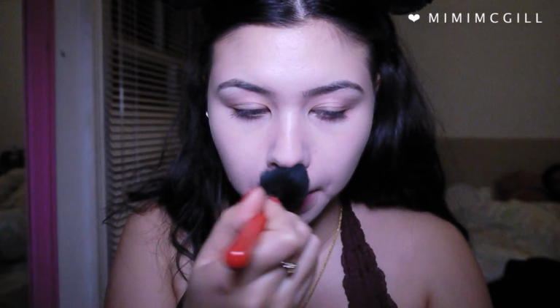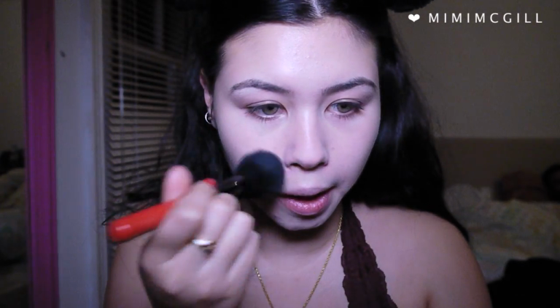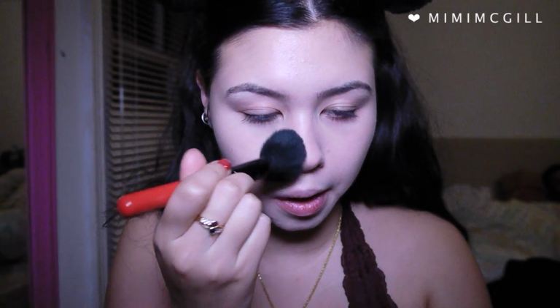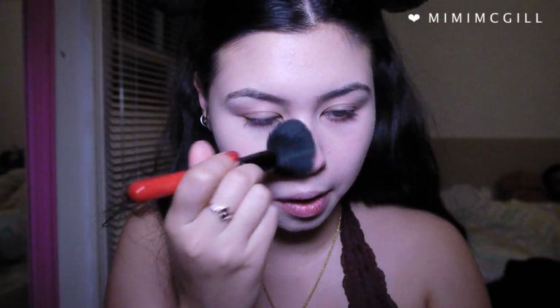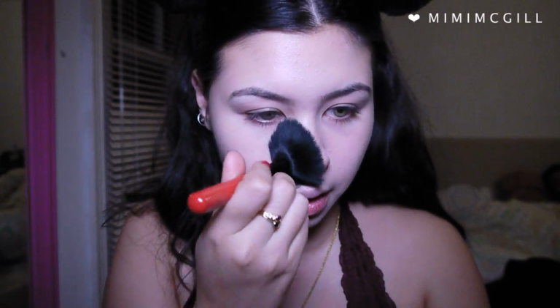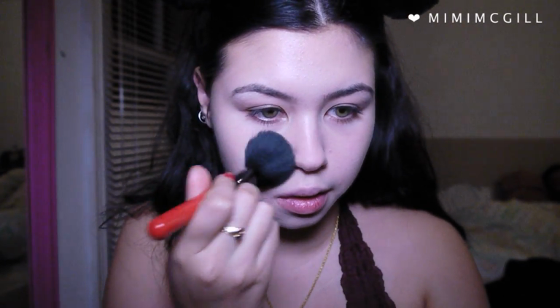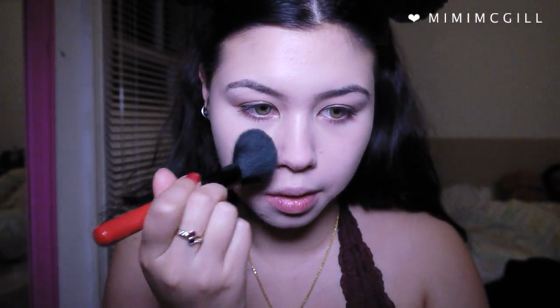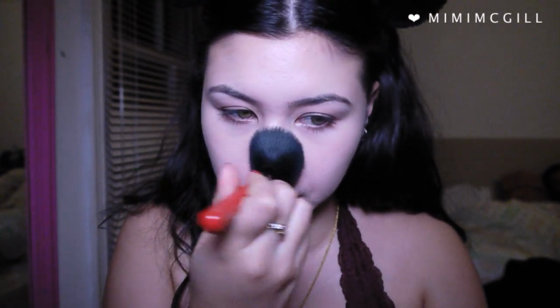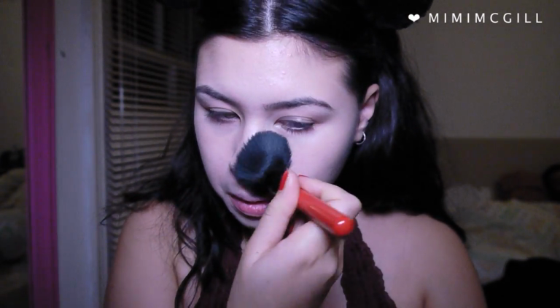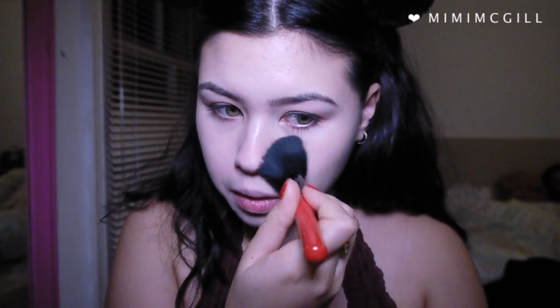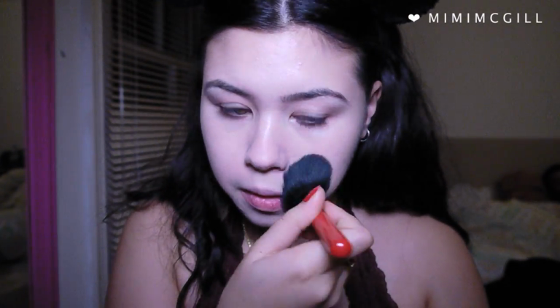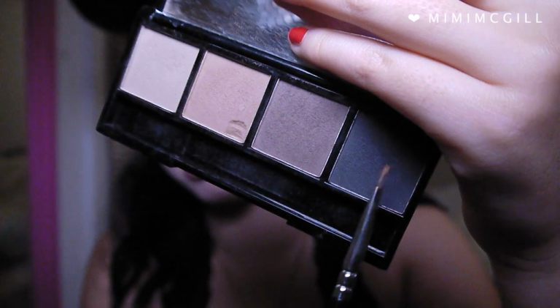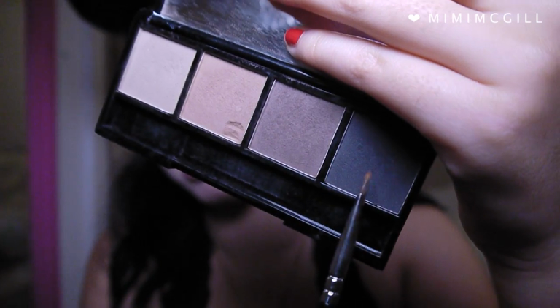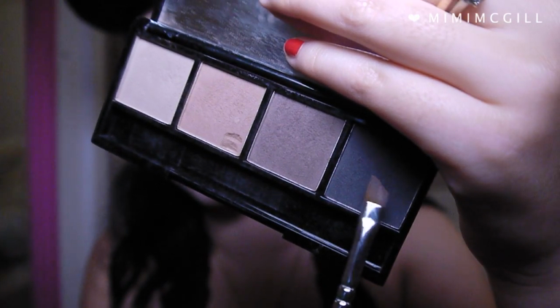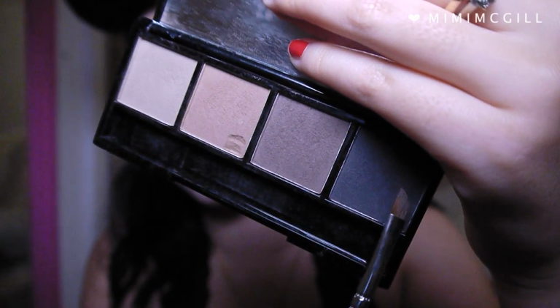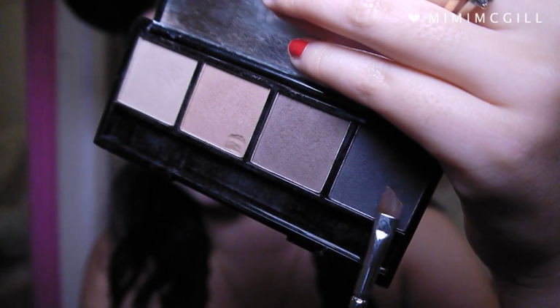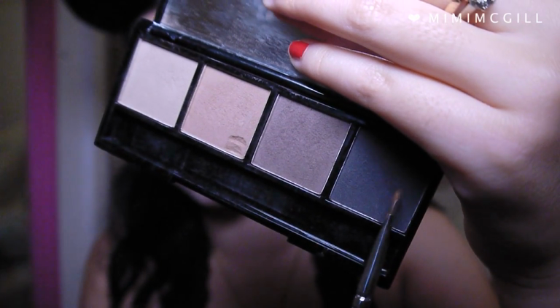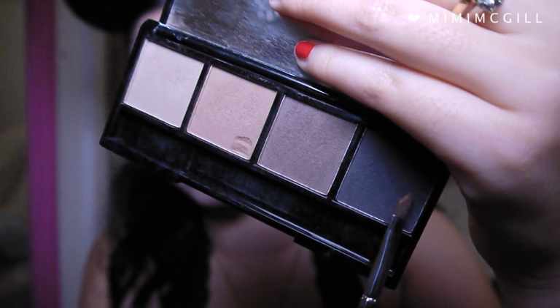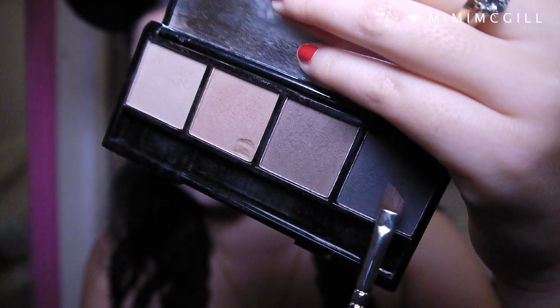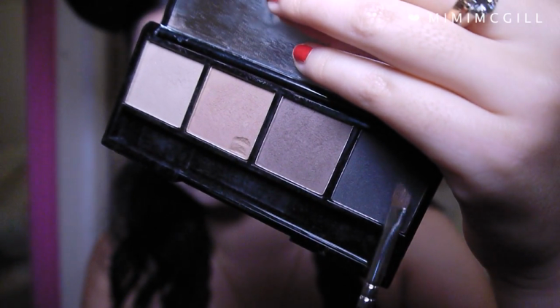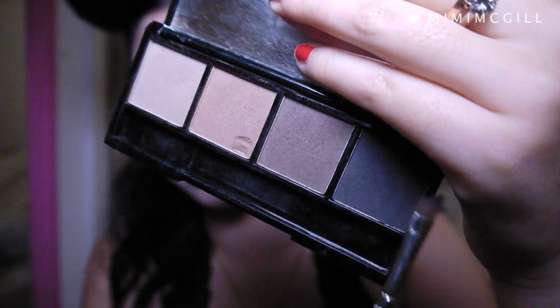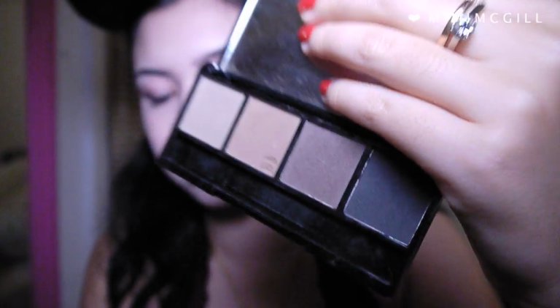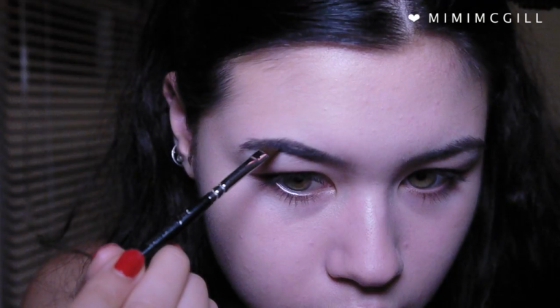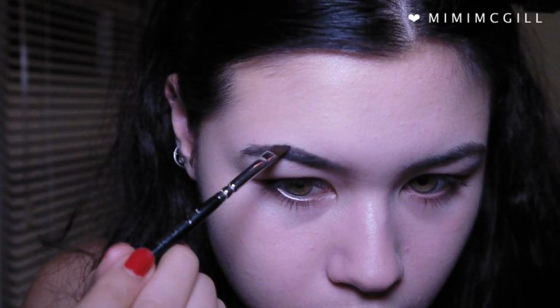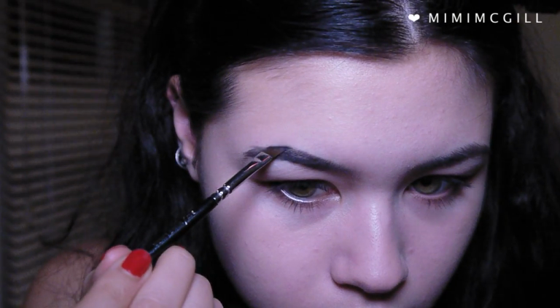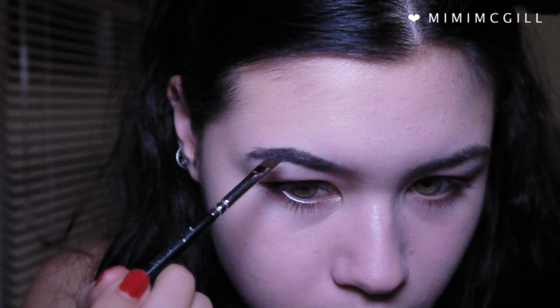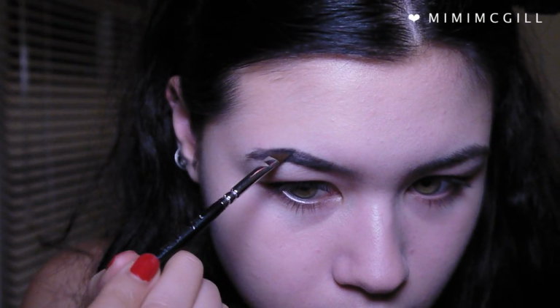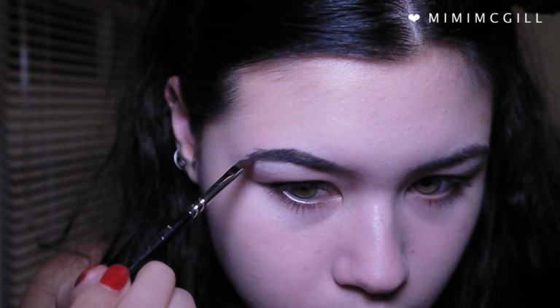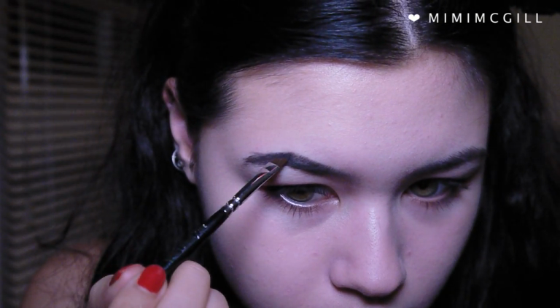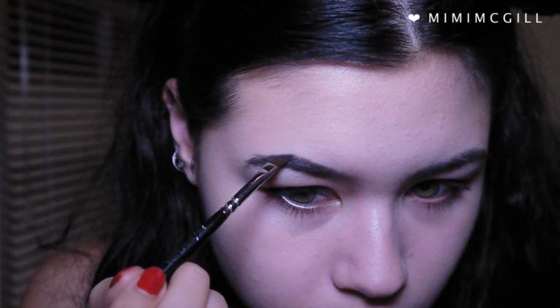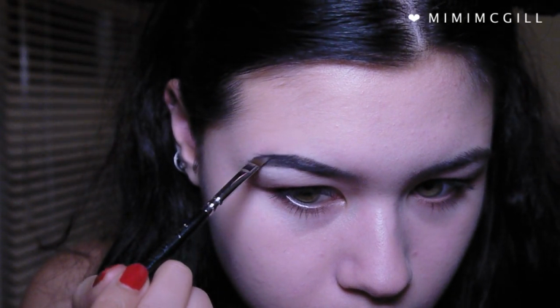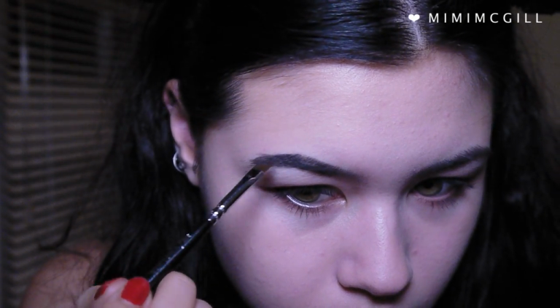Using black eyebrow powder, I filled in my eyebrows quite blocky and thick.